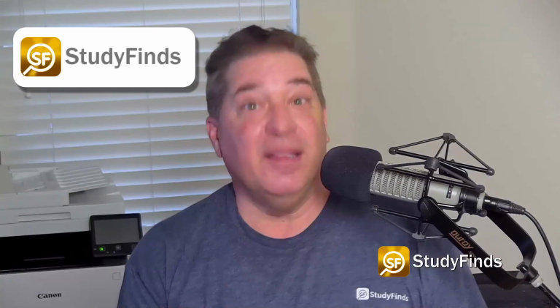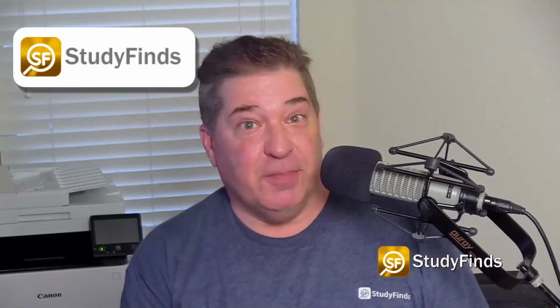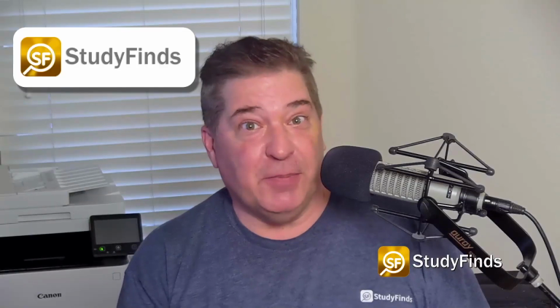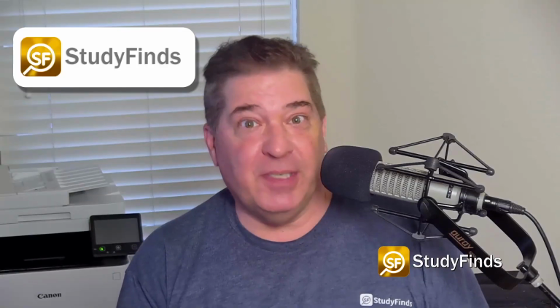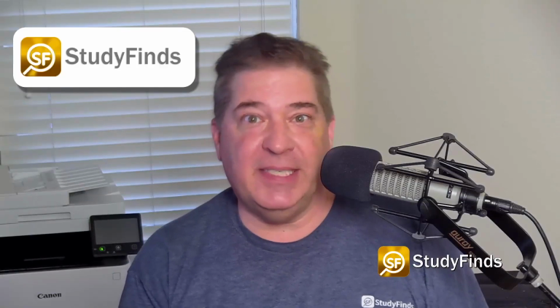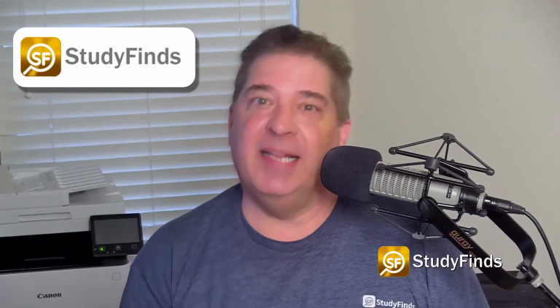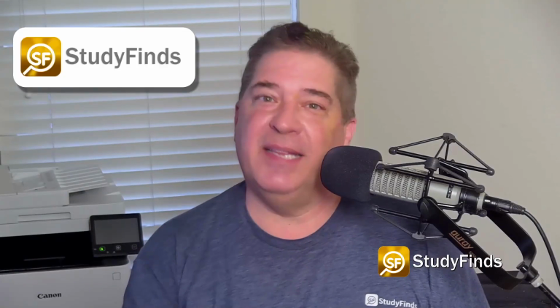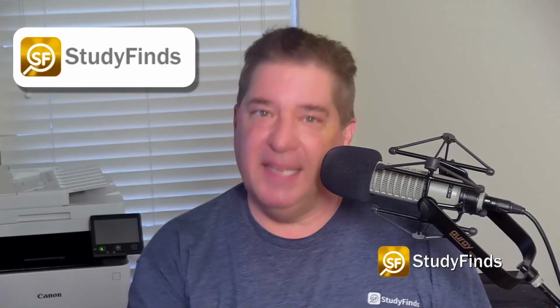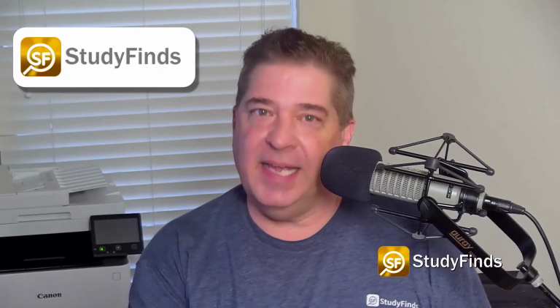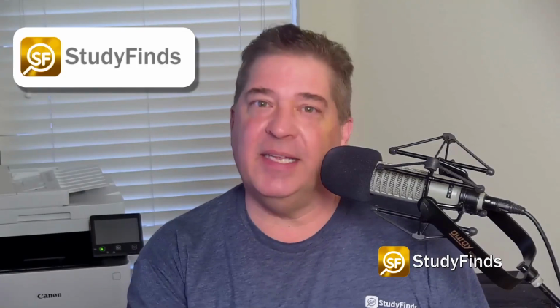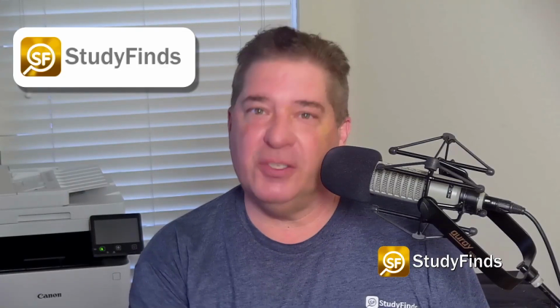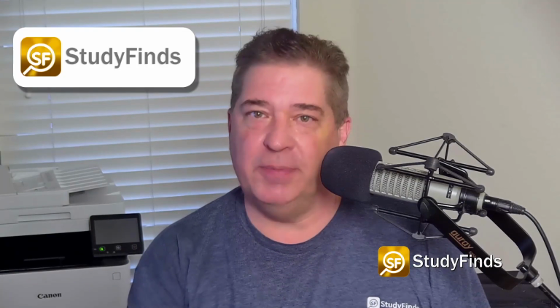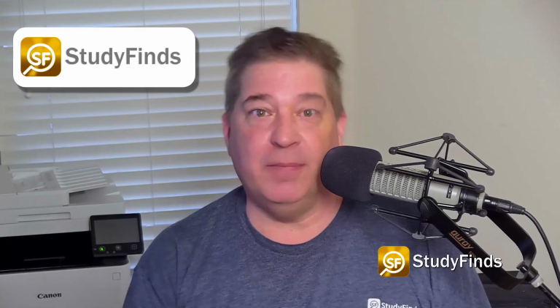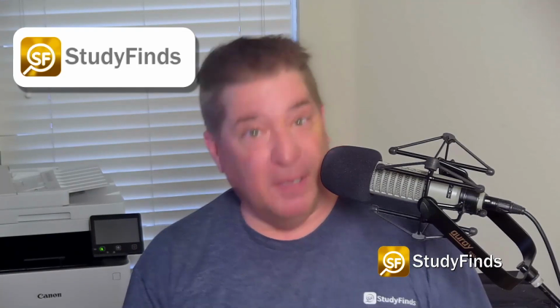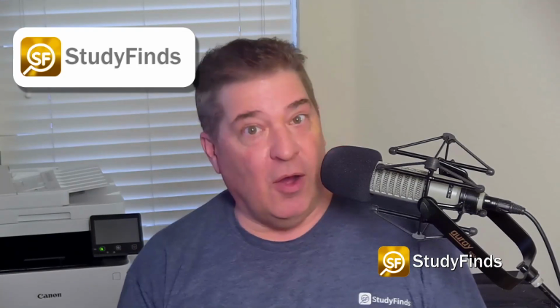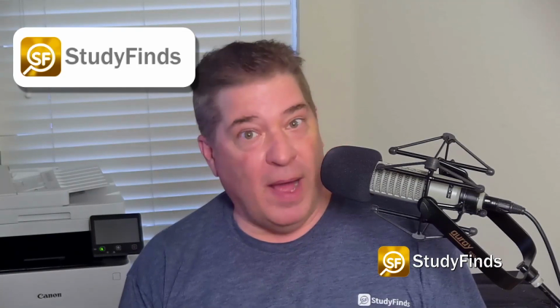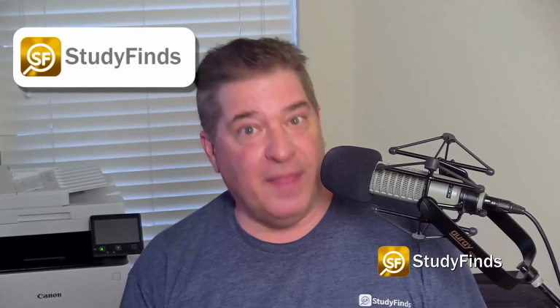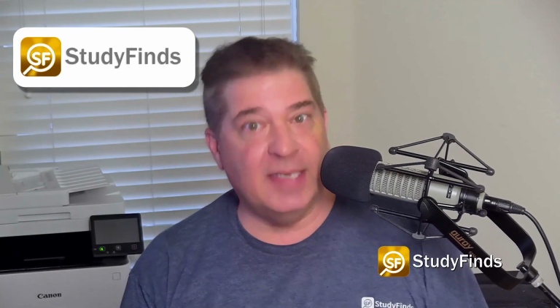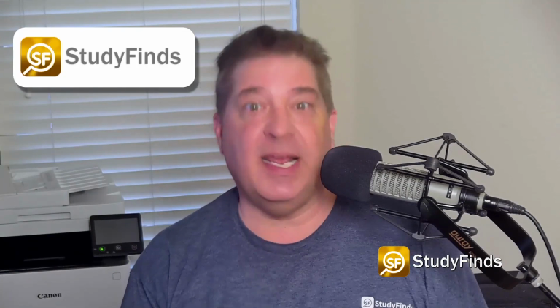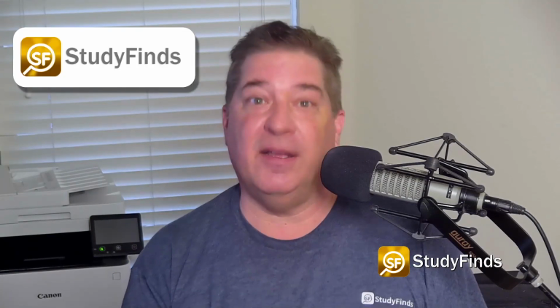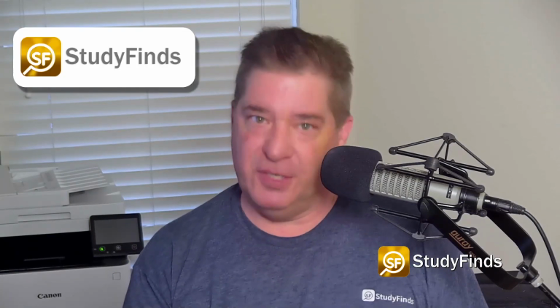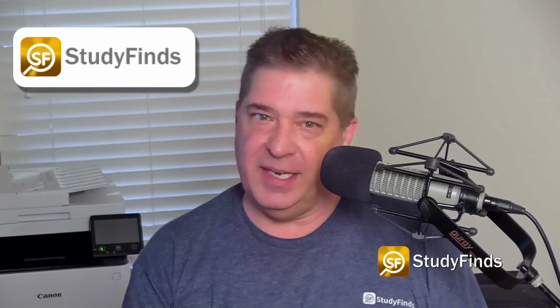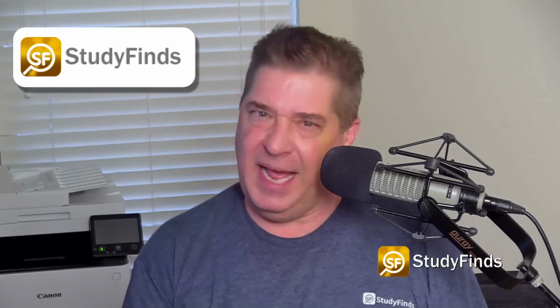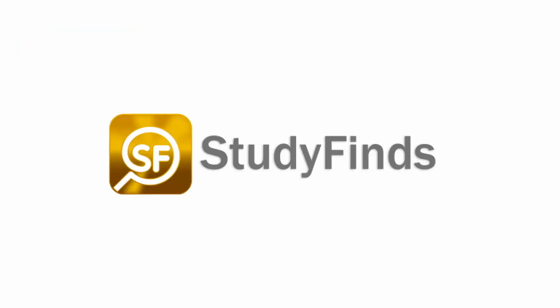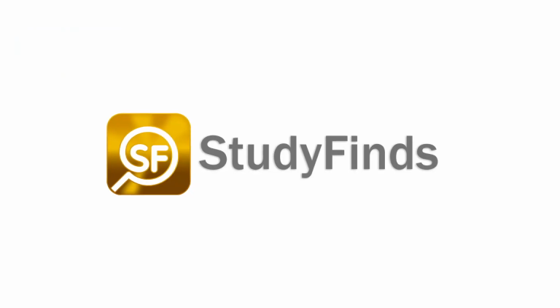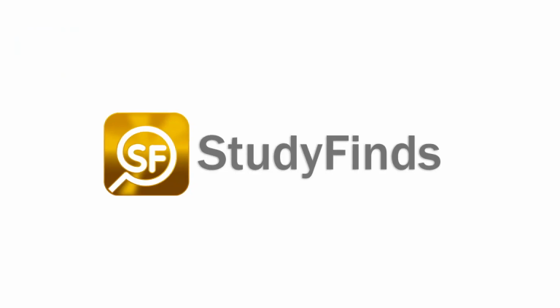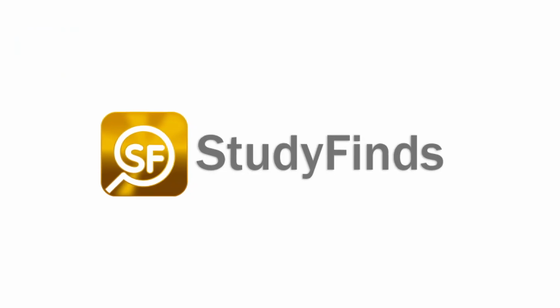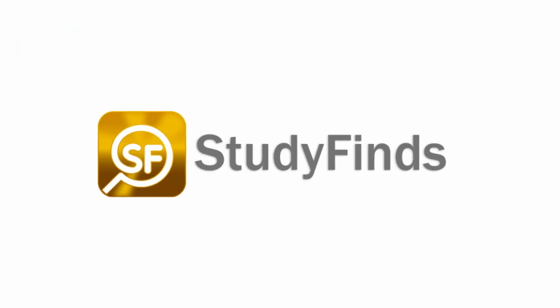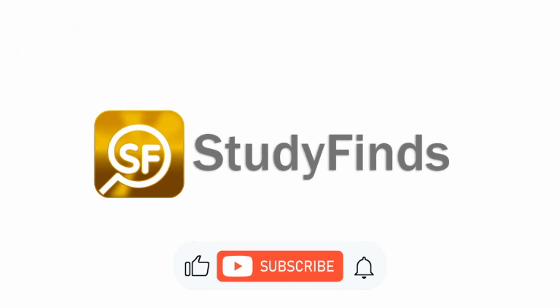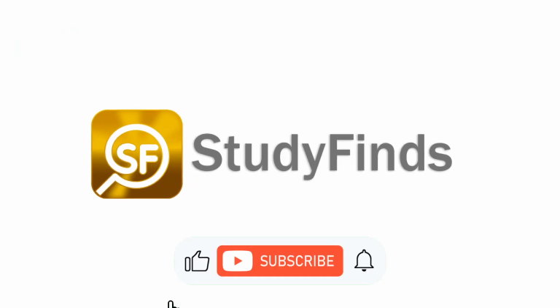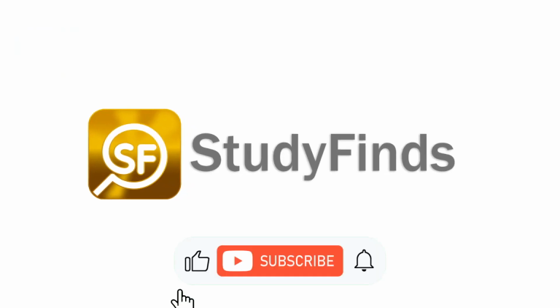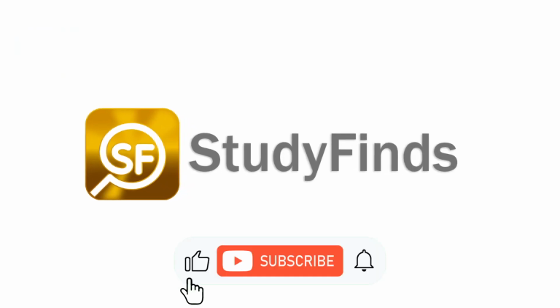There's much more detail in the link in the description below on this and other studies at studyfinds.com.